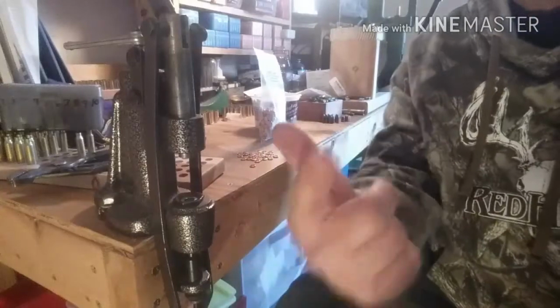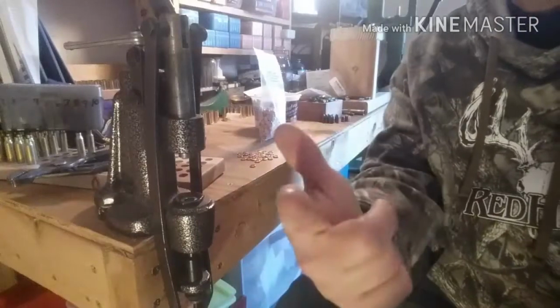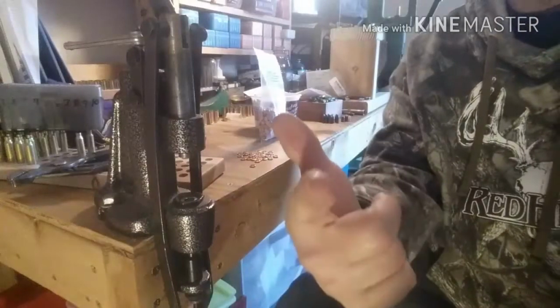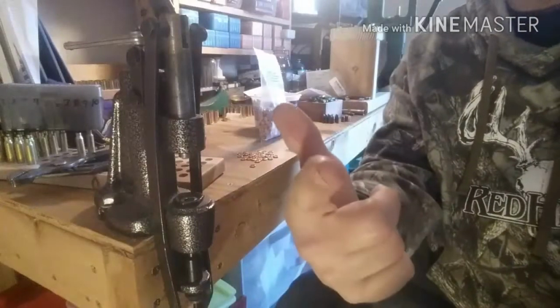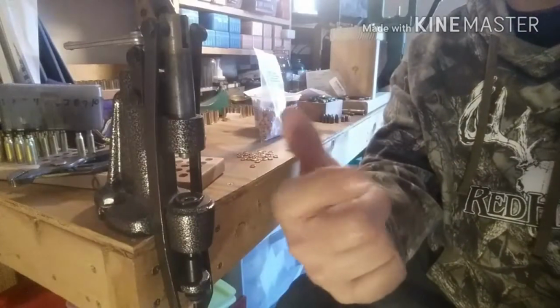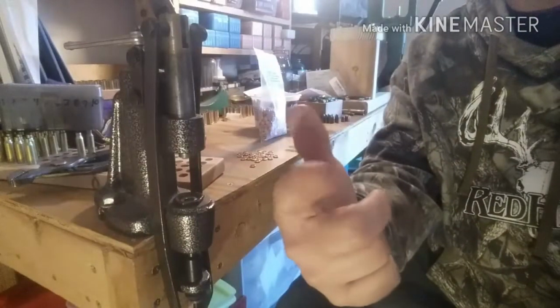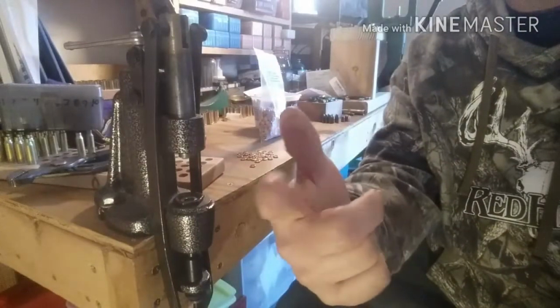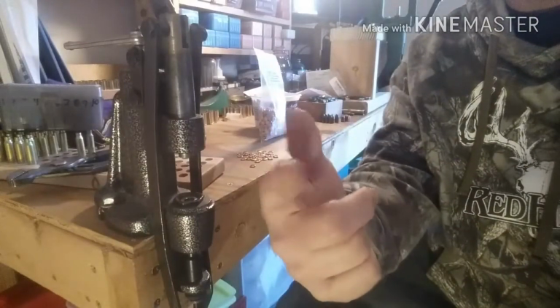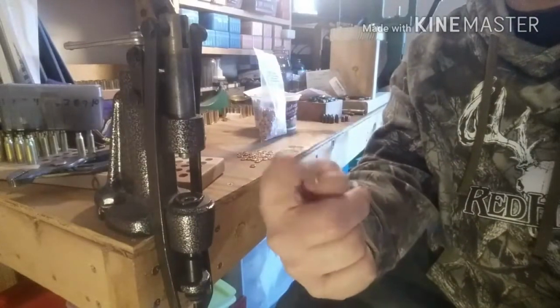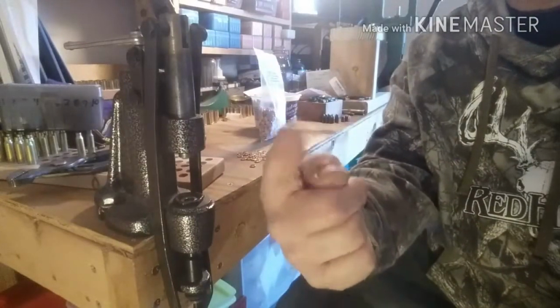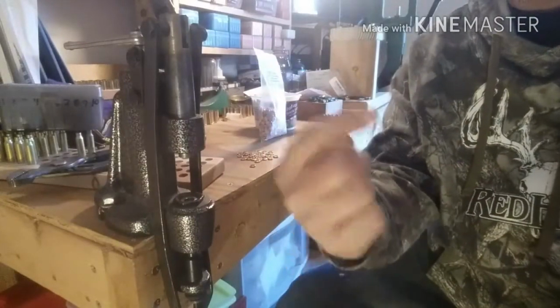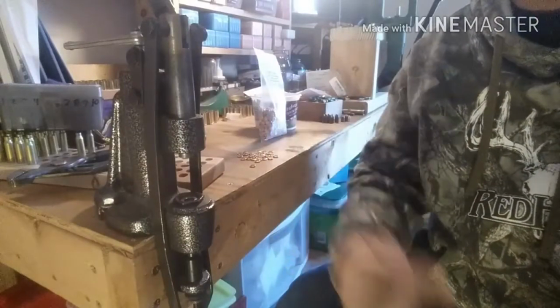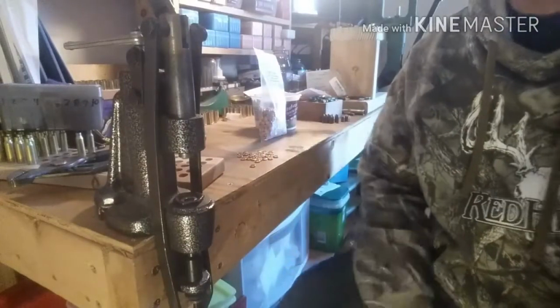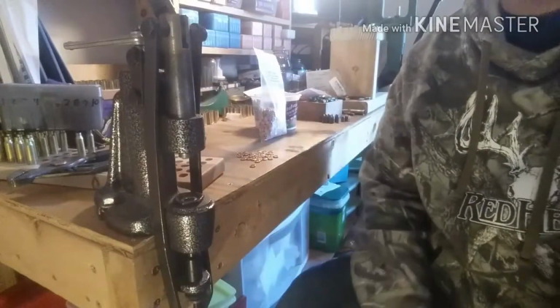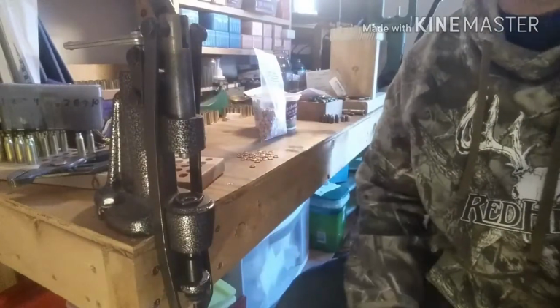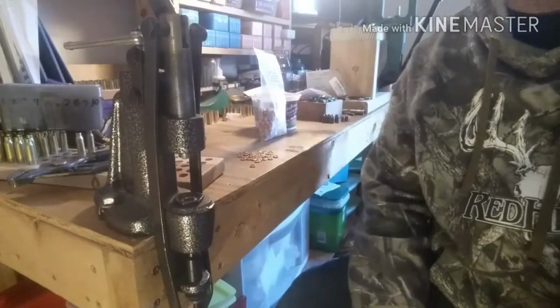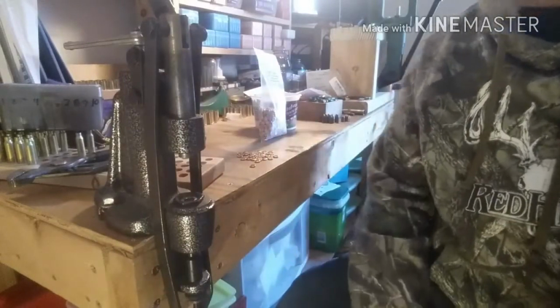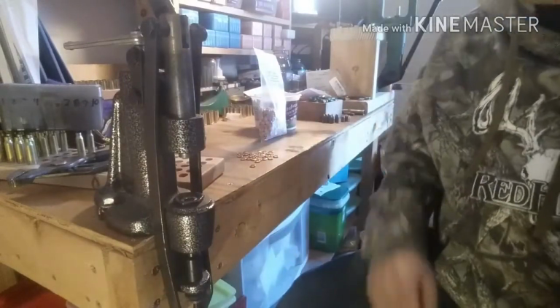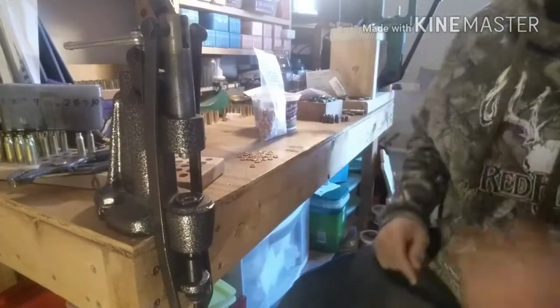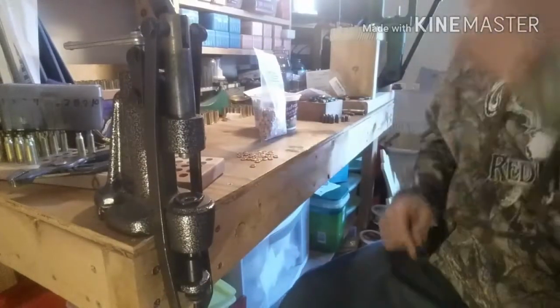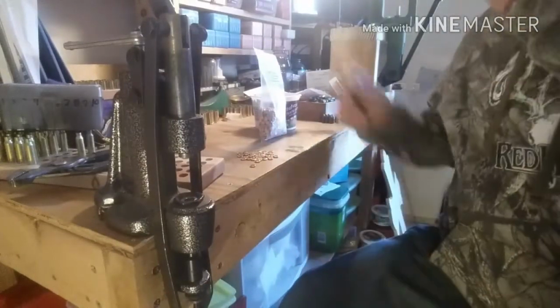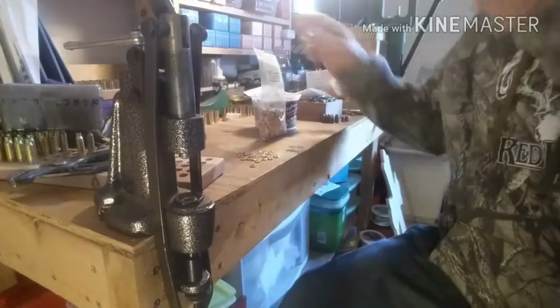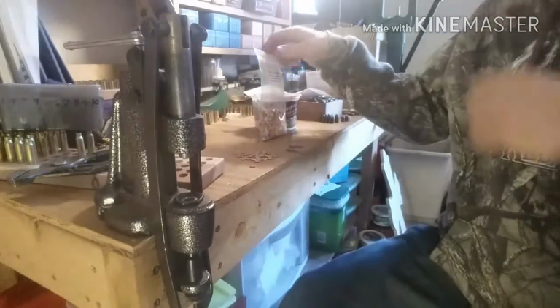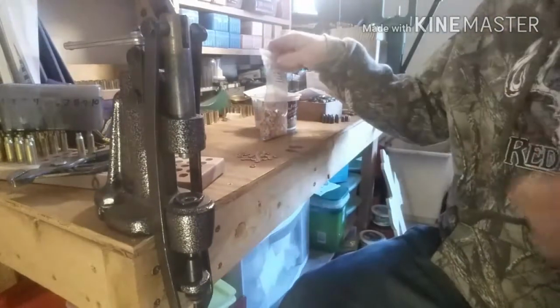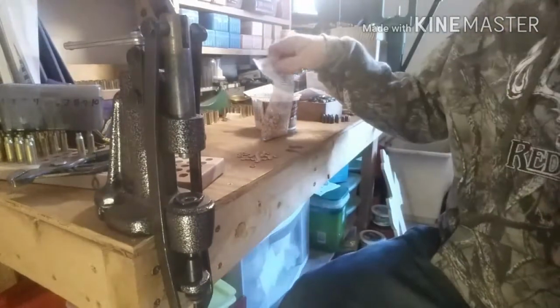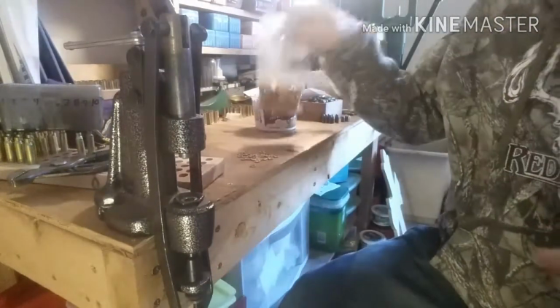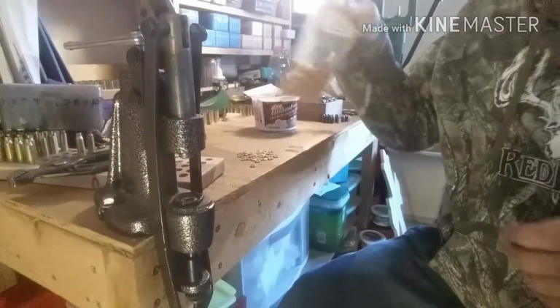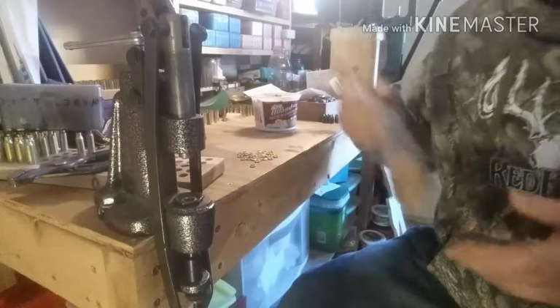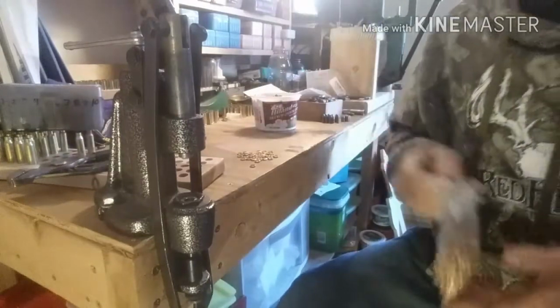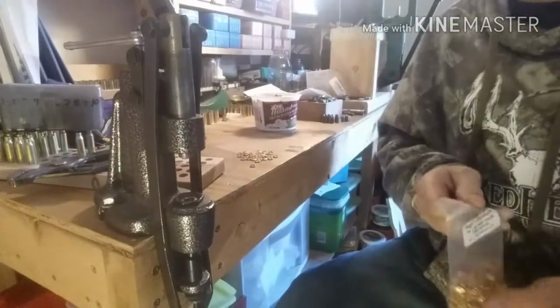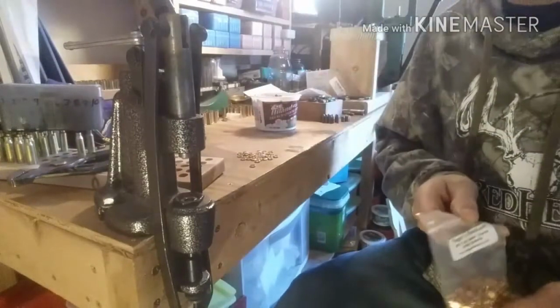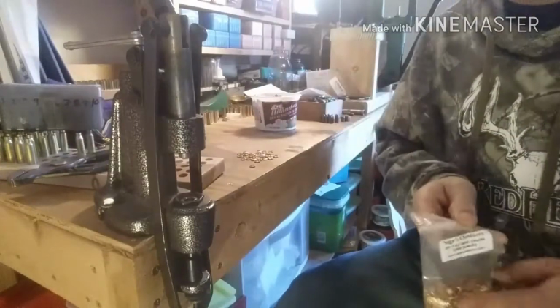Hello fellow gunners. Tim here at the reloading bench.